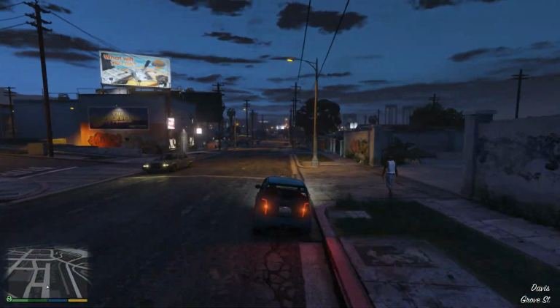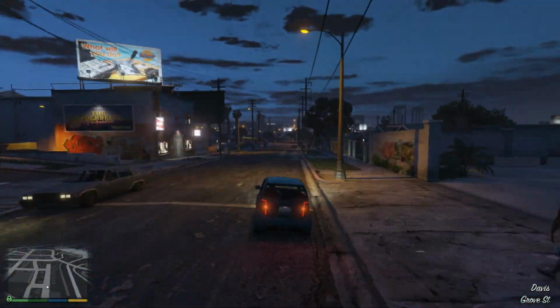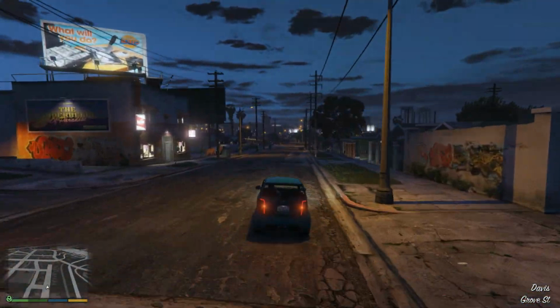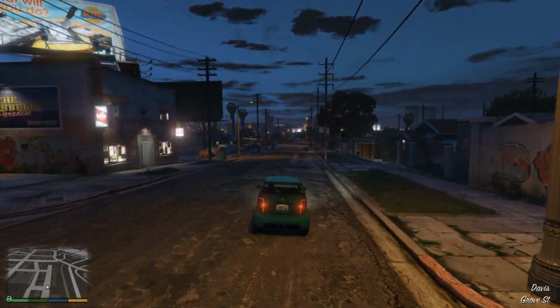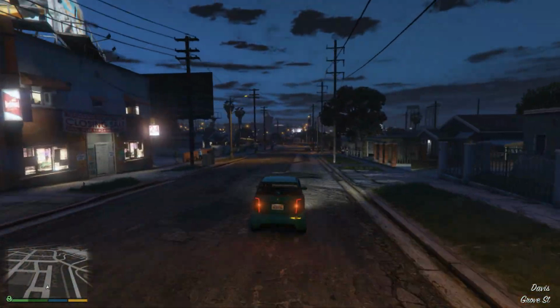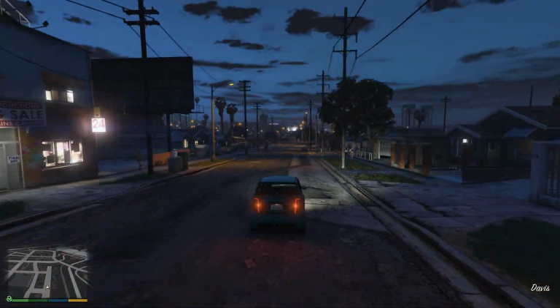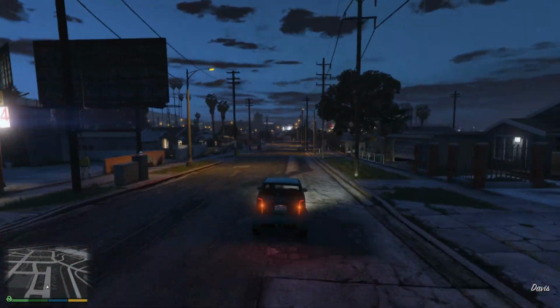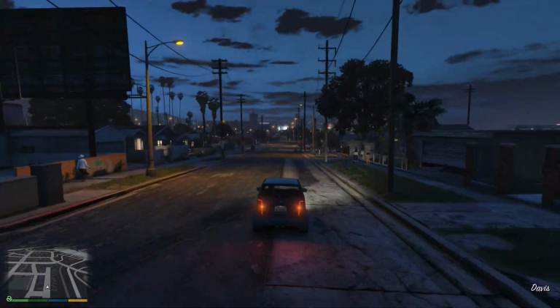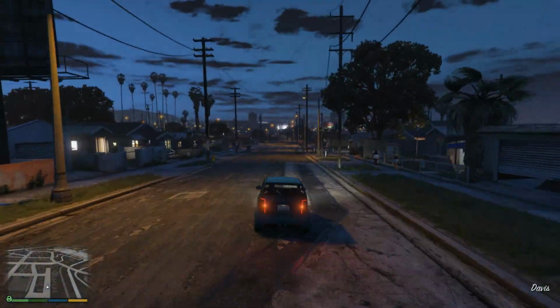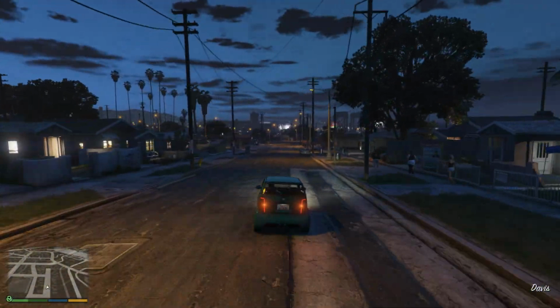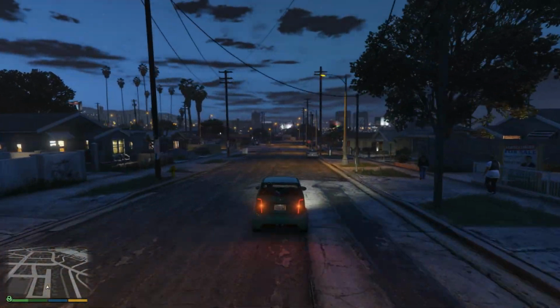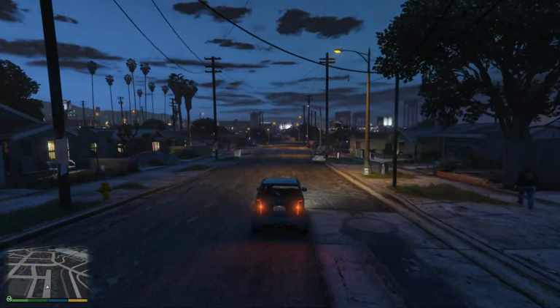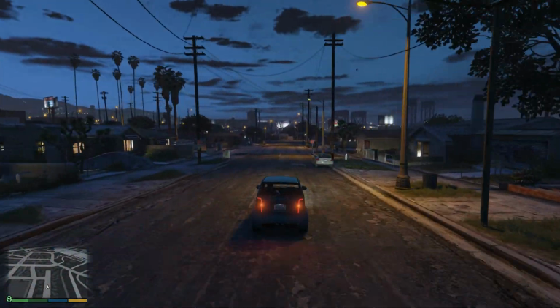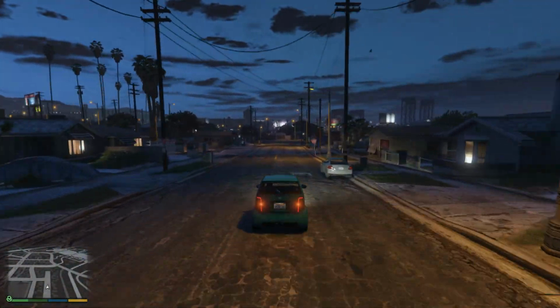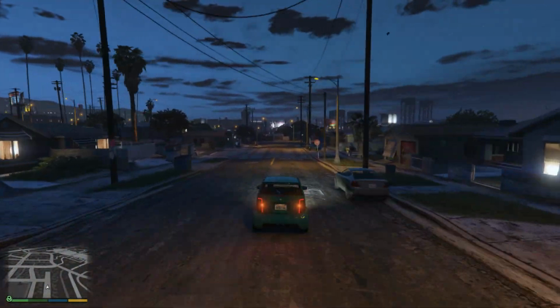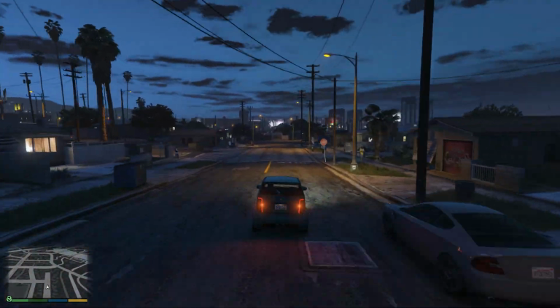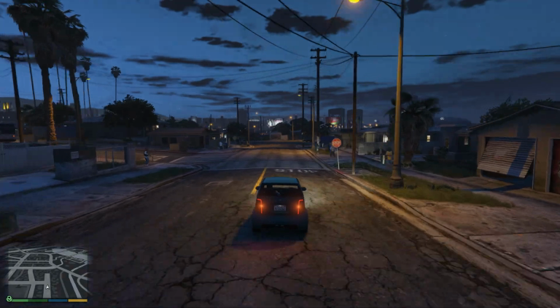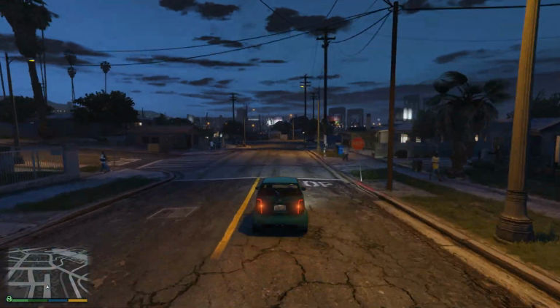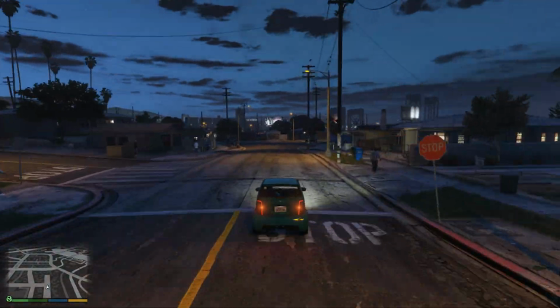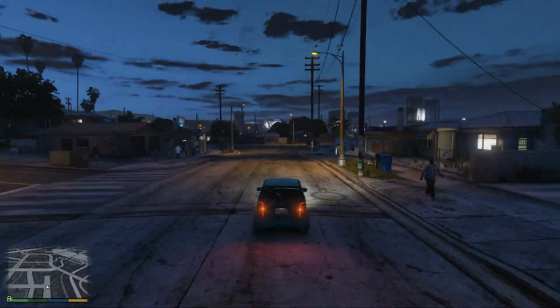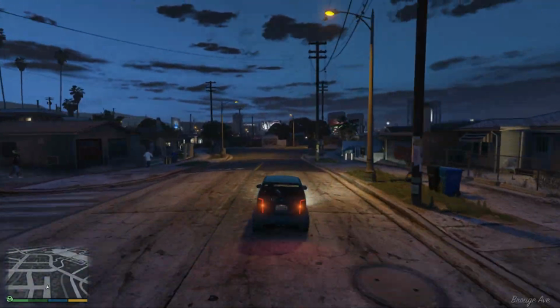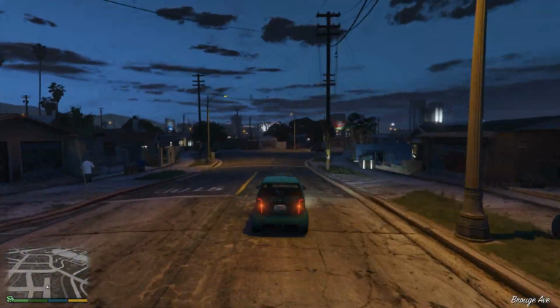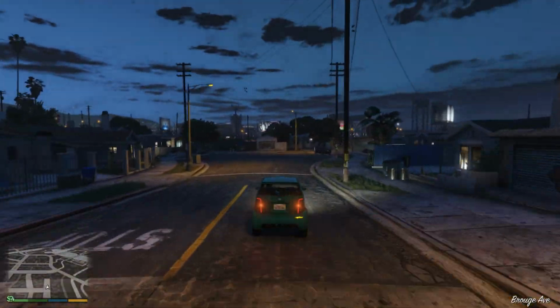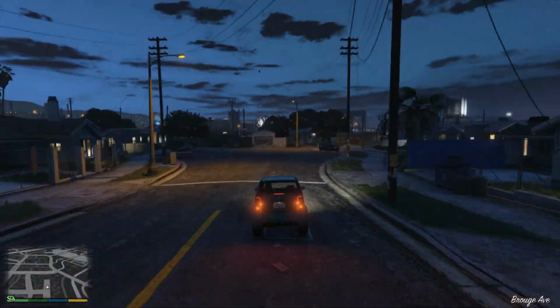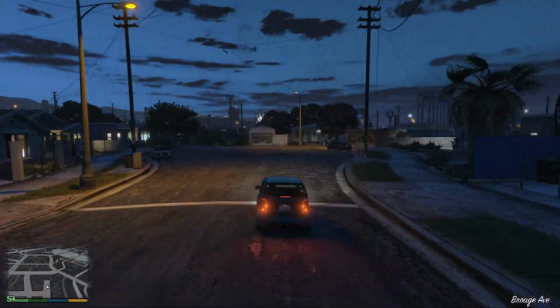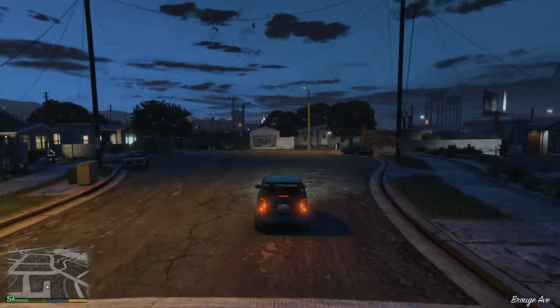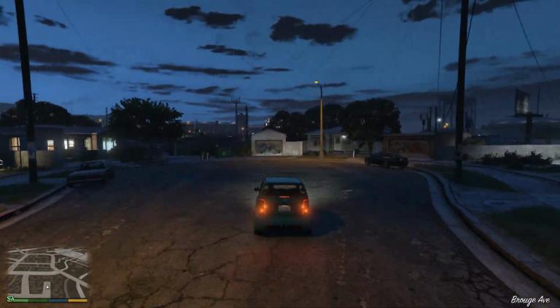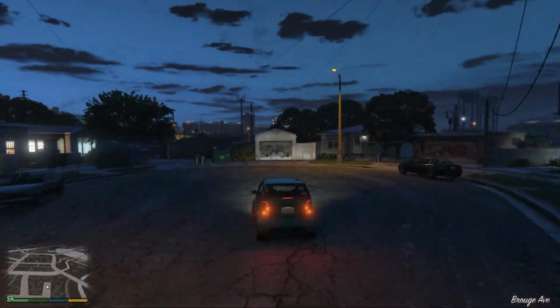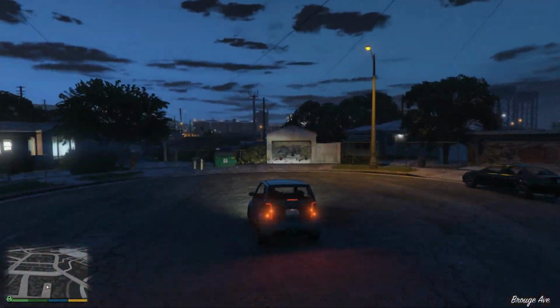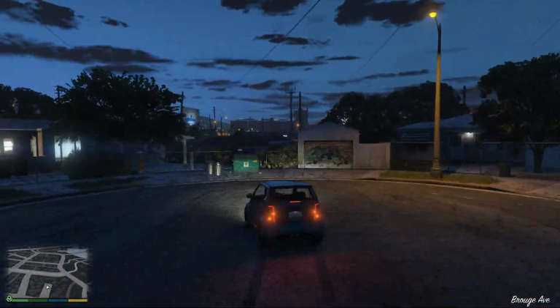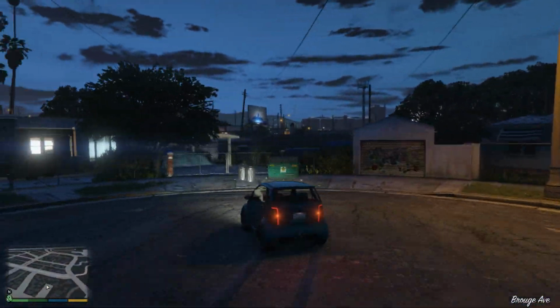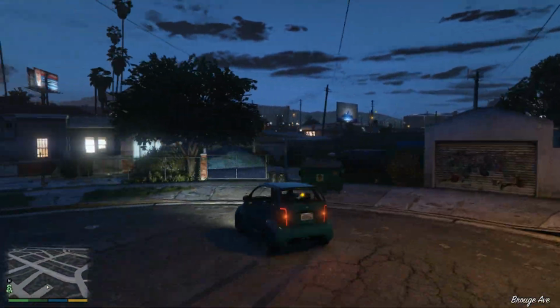So, GTX 1070 vs GTX 1660 Ti — let's see which one is better. Enjoy!